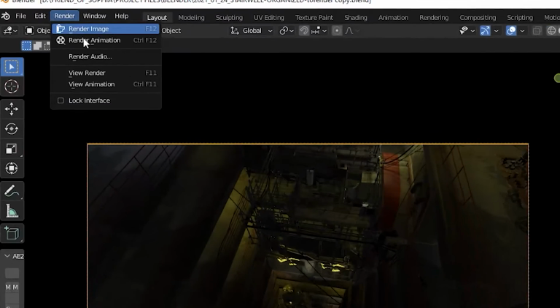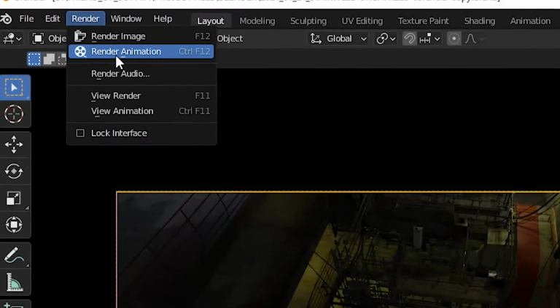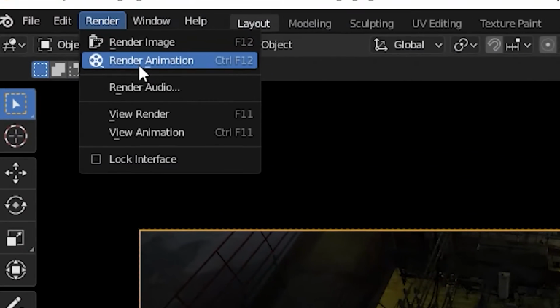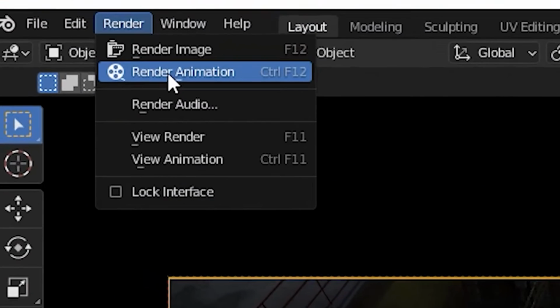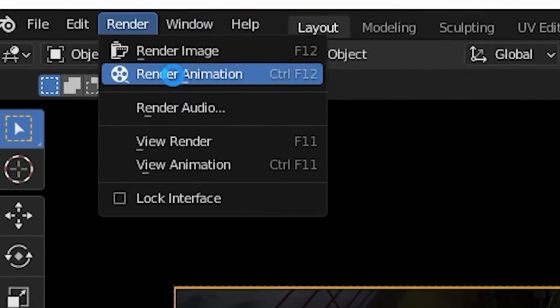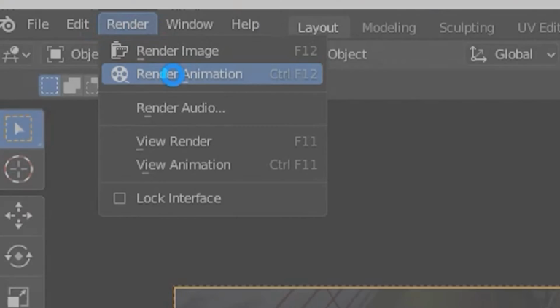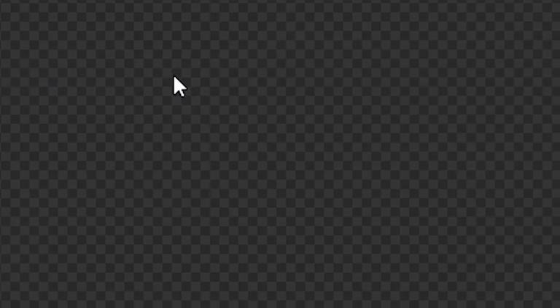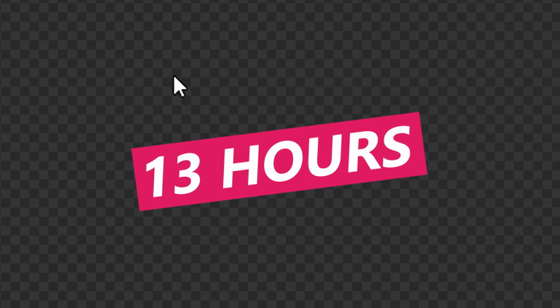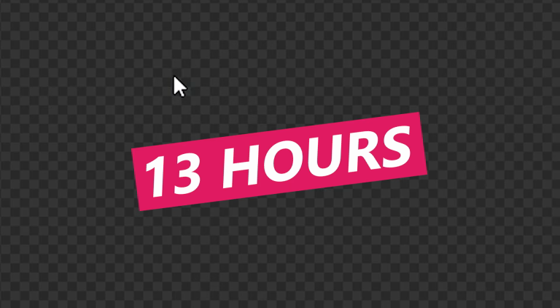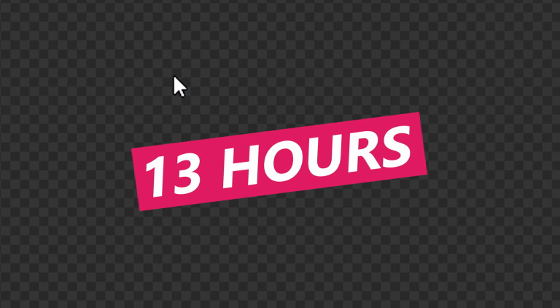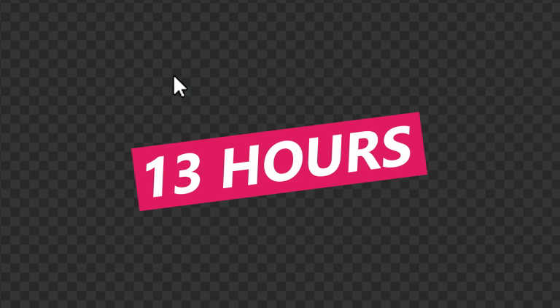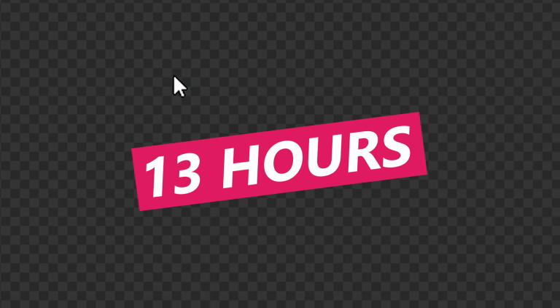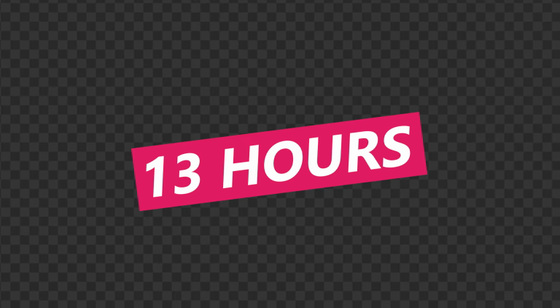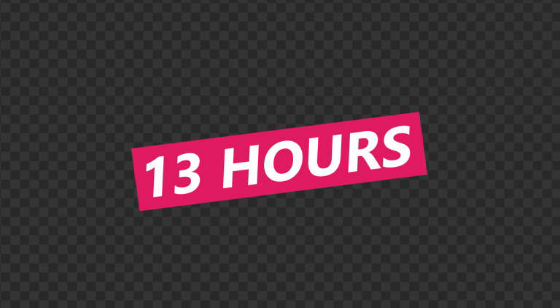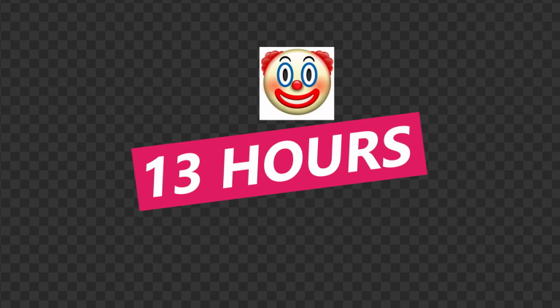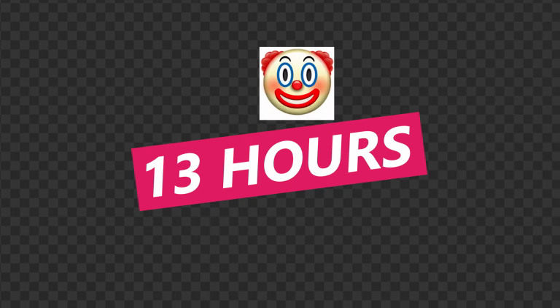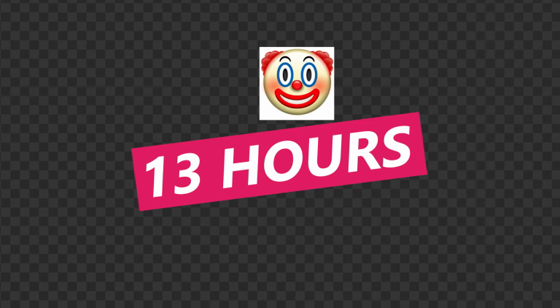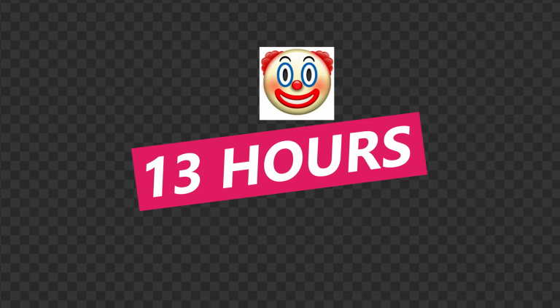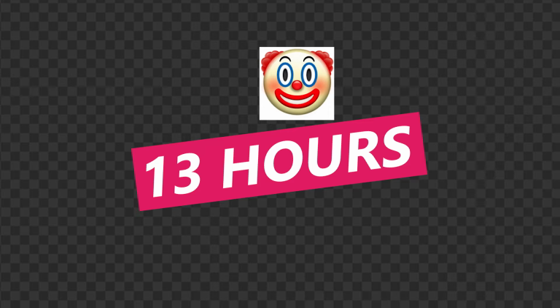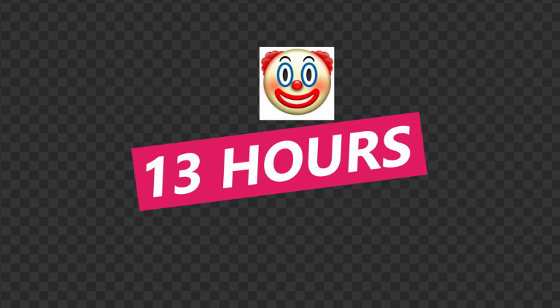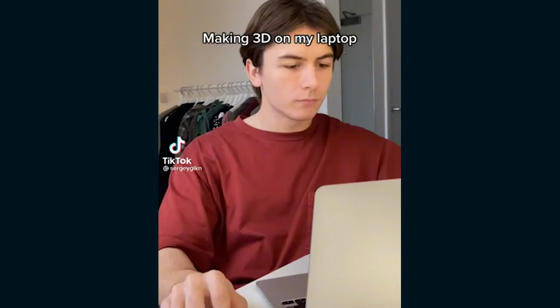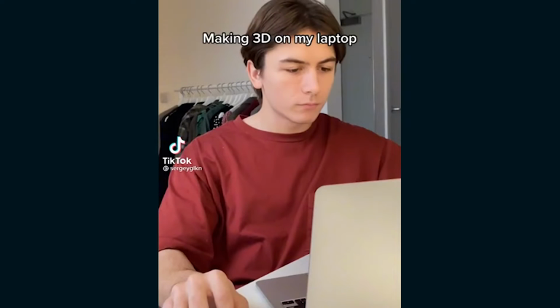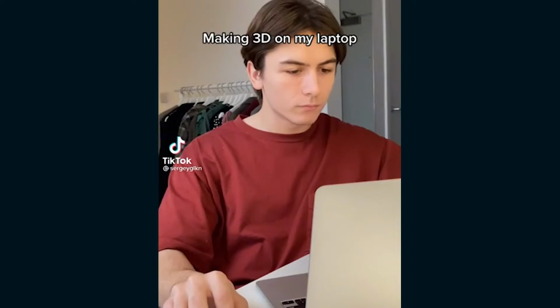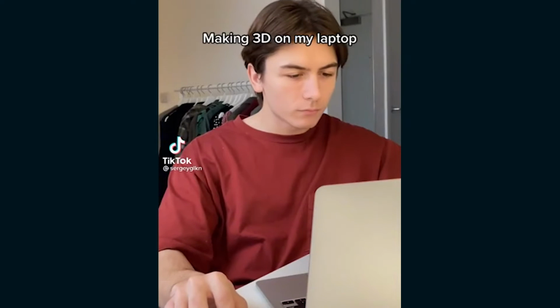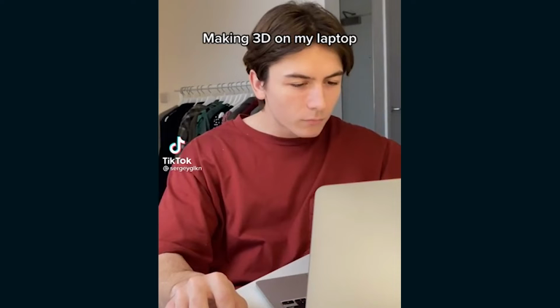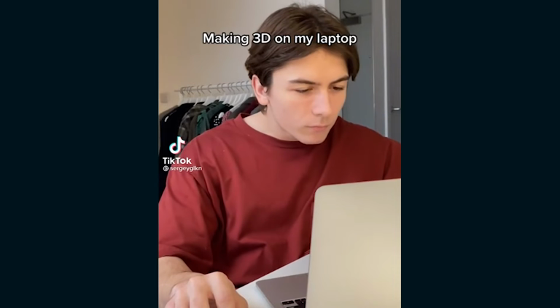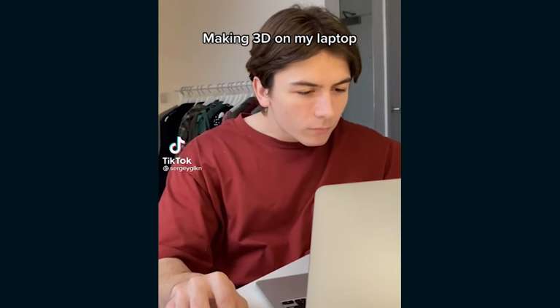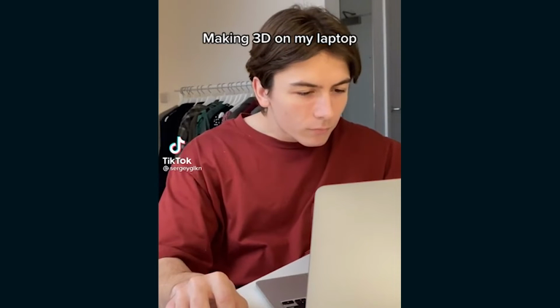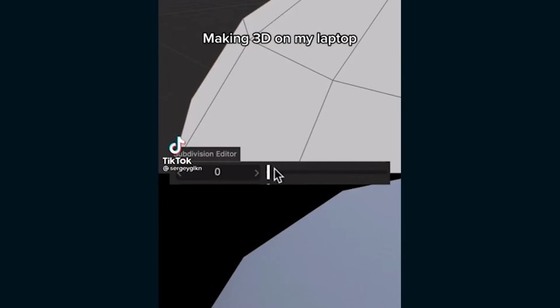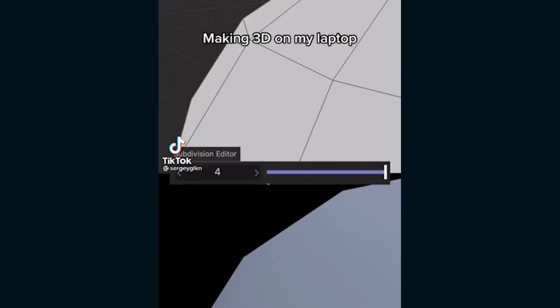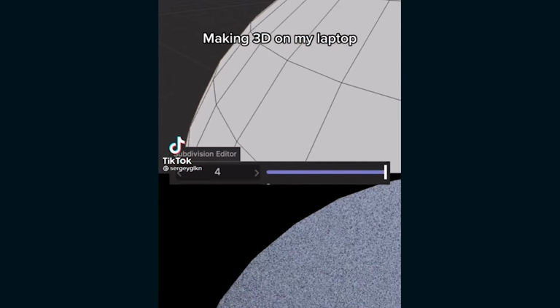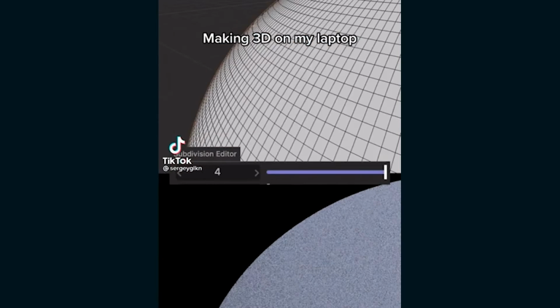Even with Eevee, rendering took 13 hours each time I tried. It maxed out my computer. I kept messing up, so it took me a week just to get this shot rendered.